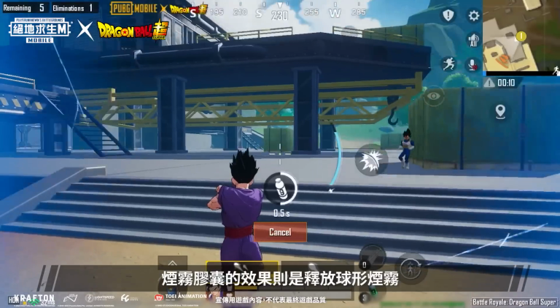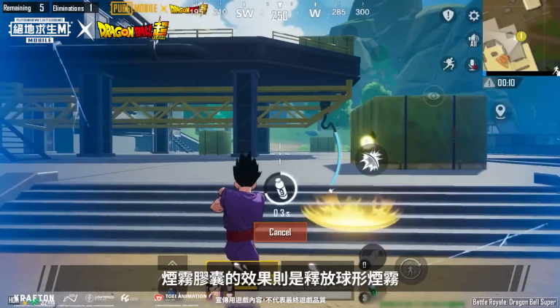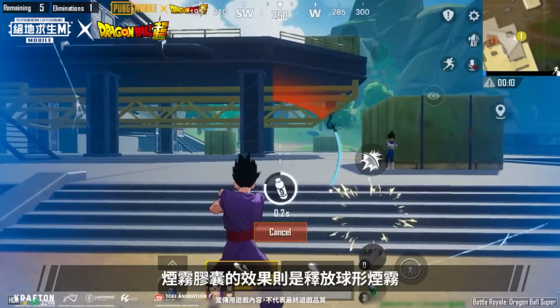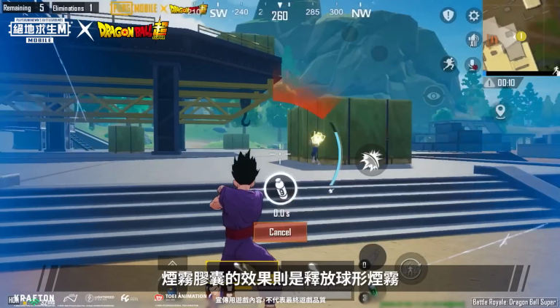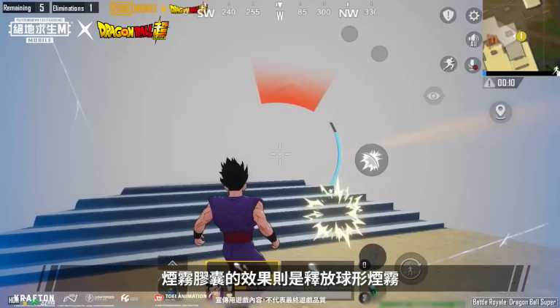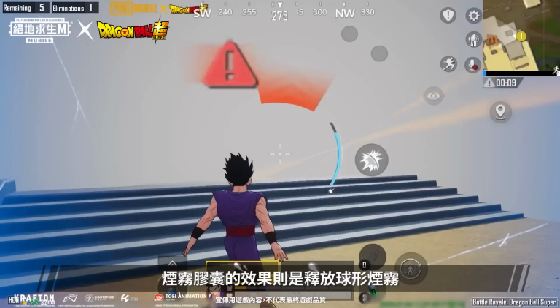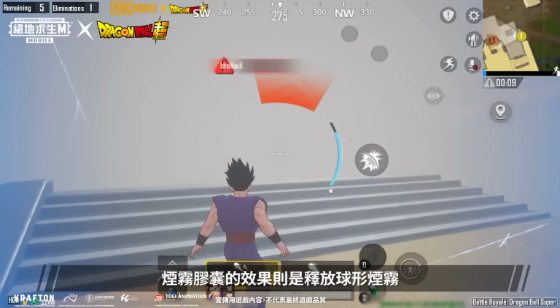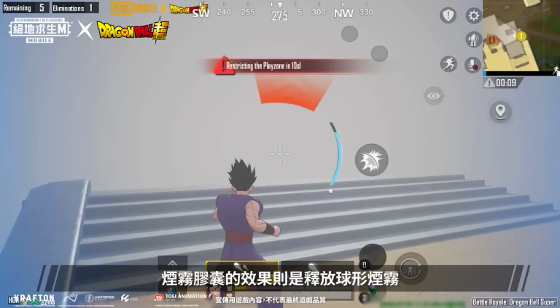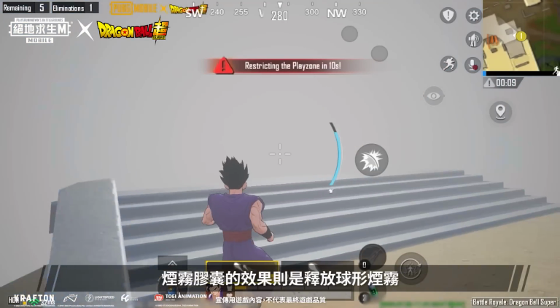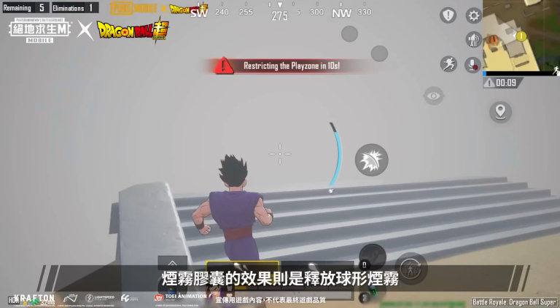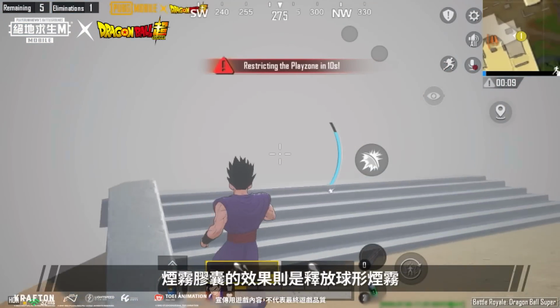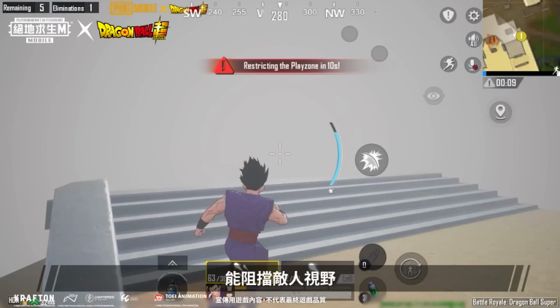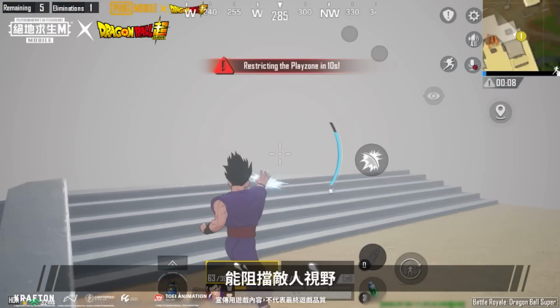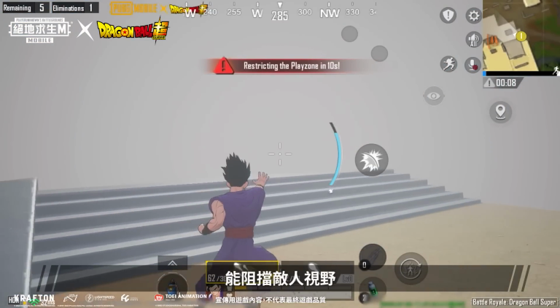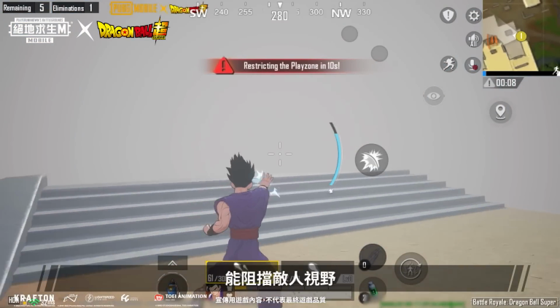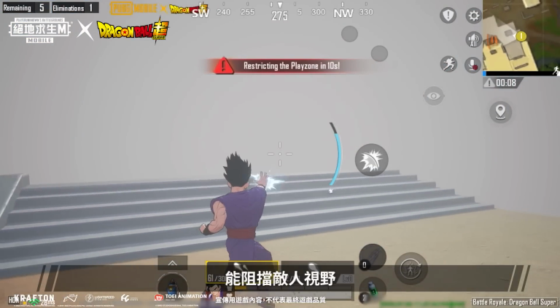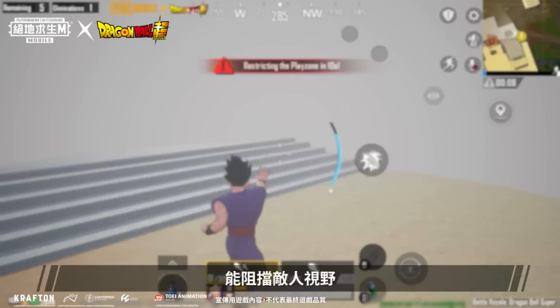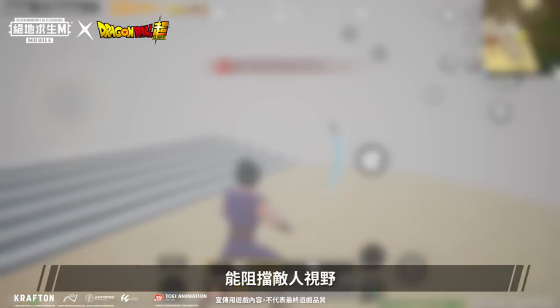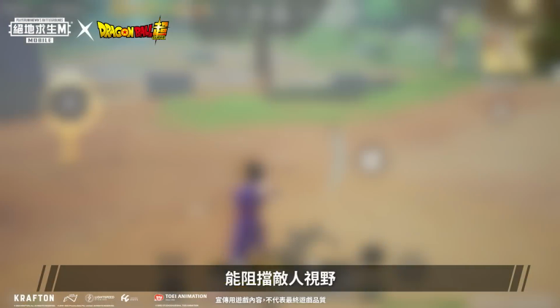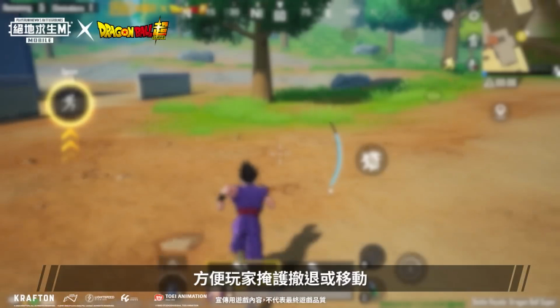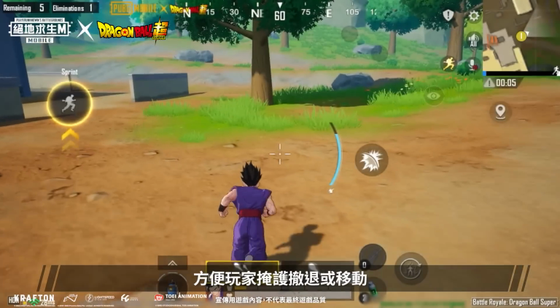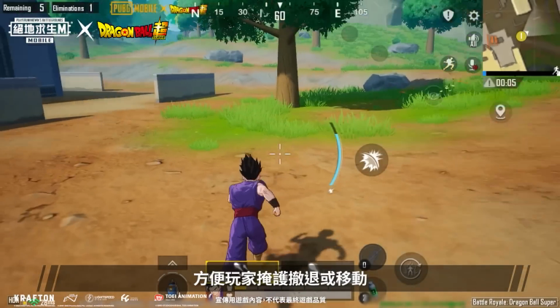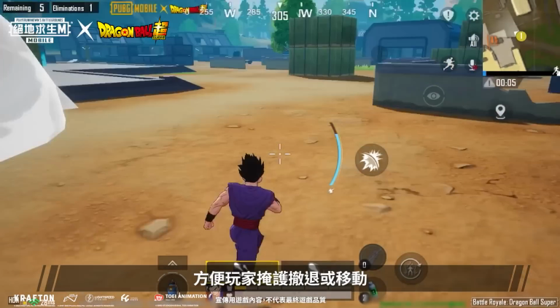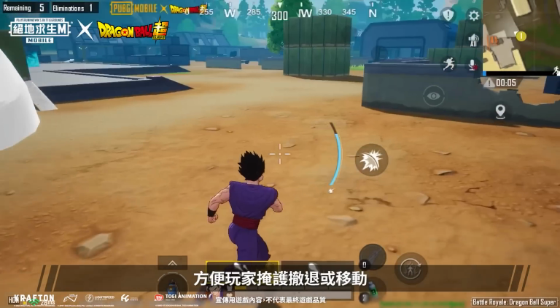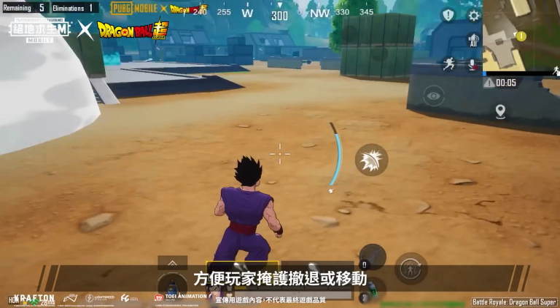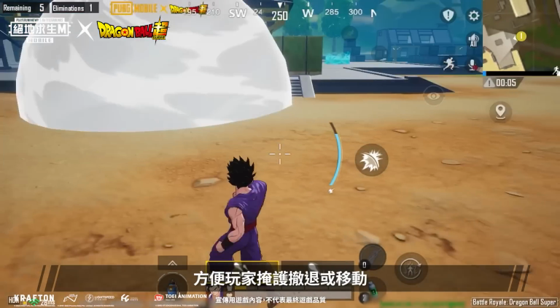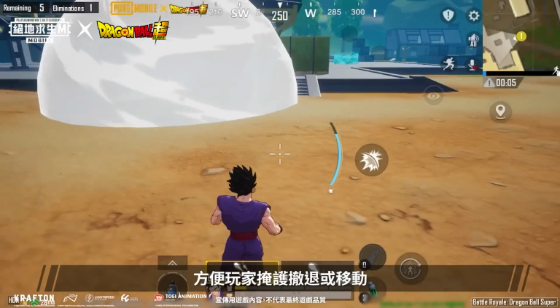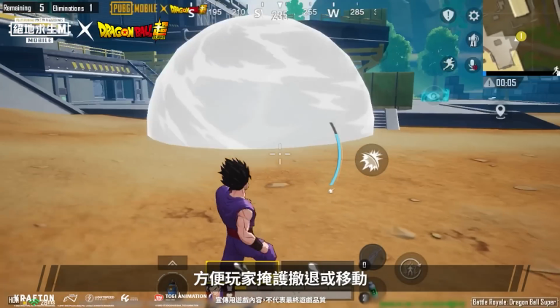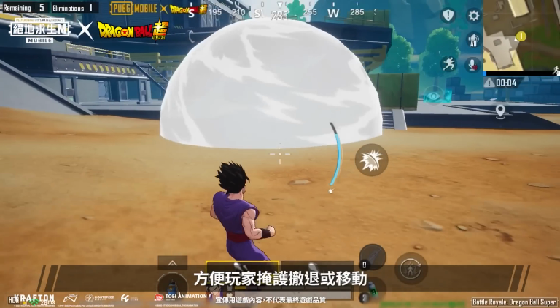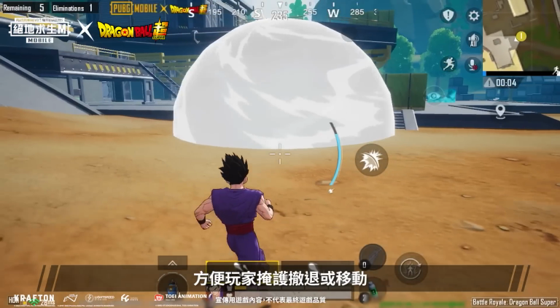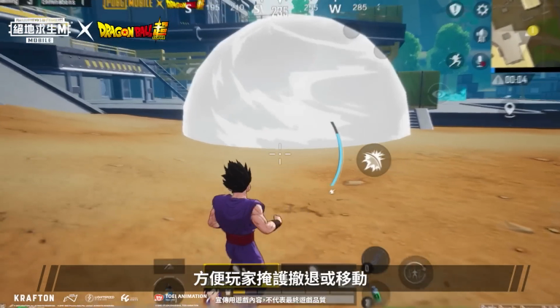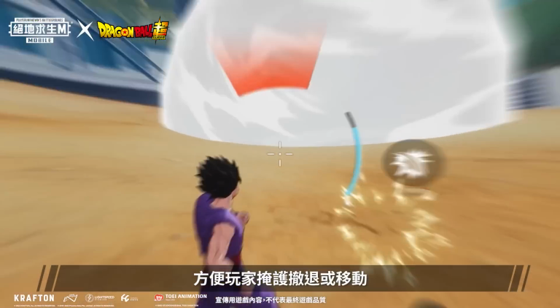Smoke Capsules release ball-shaped smoke which can obscure enemy vision. This smoke screen can help you retreat or relocate.